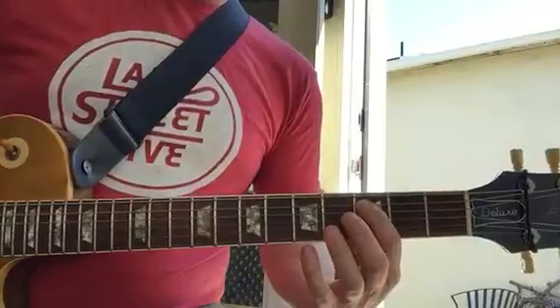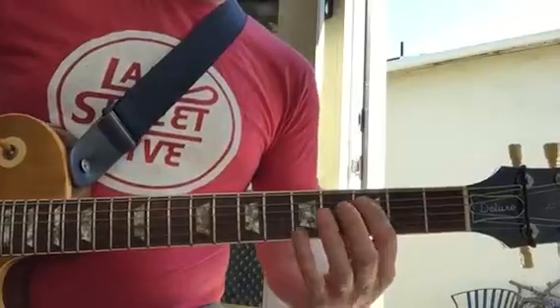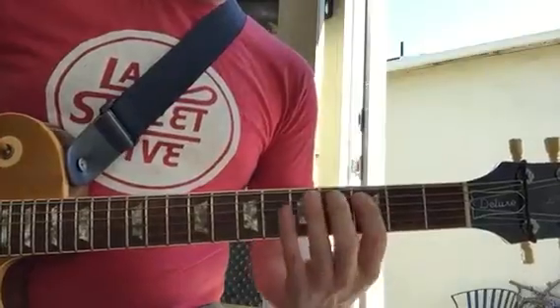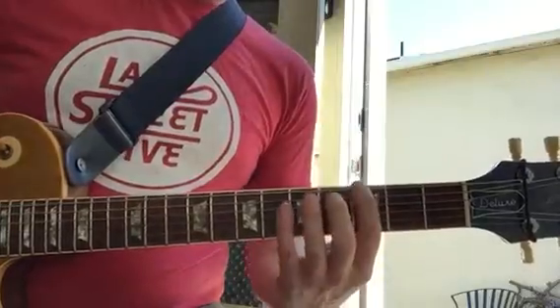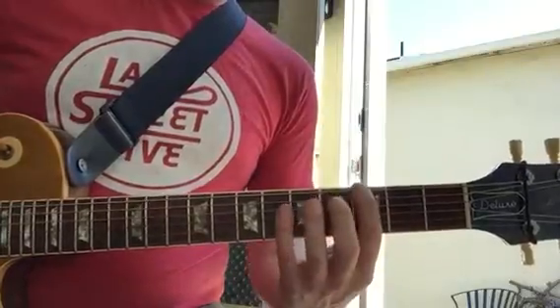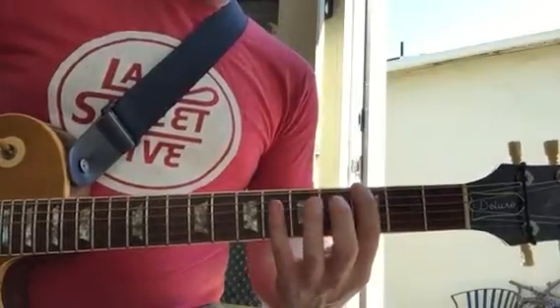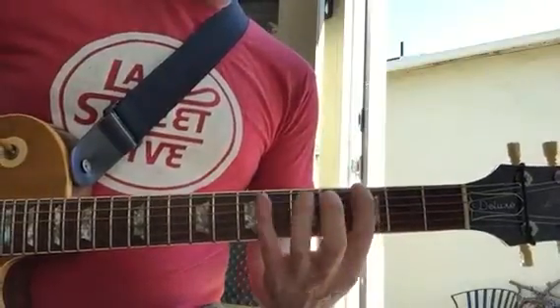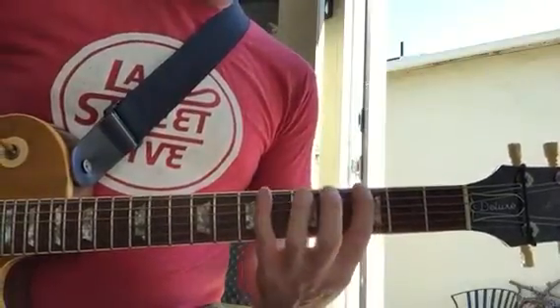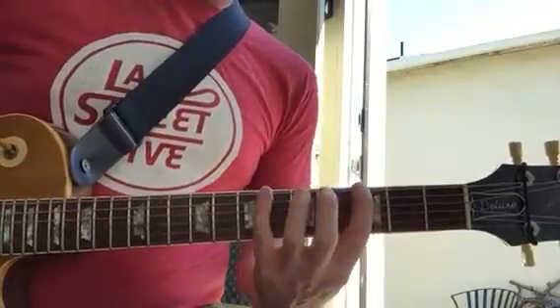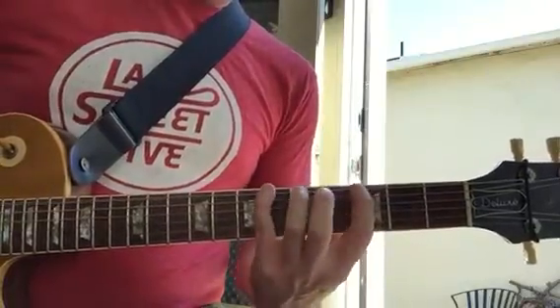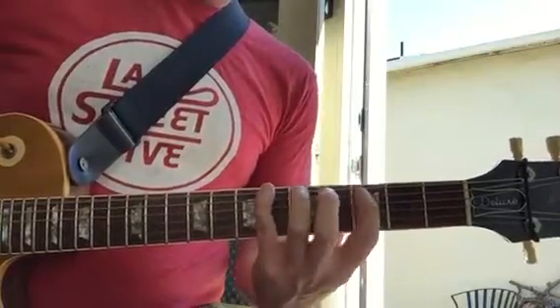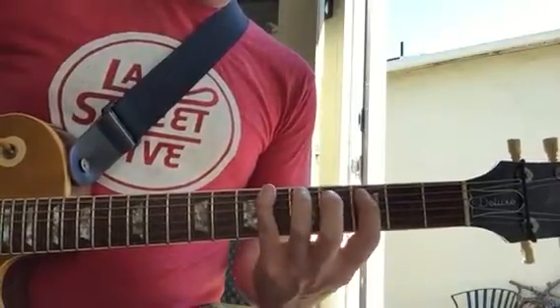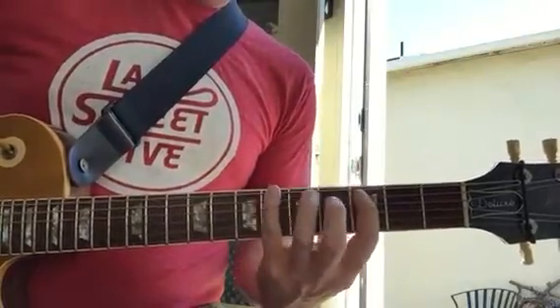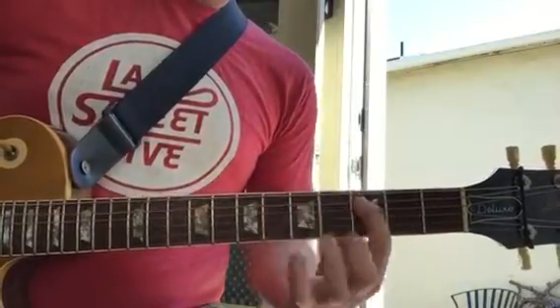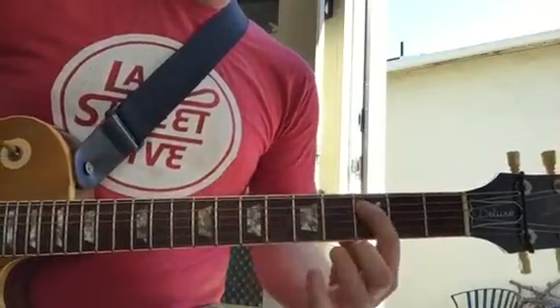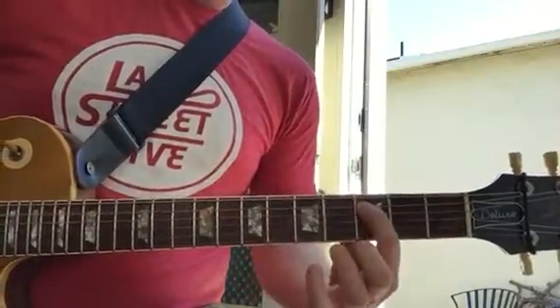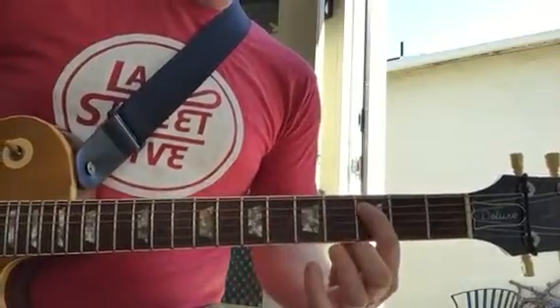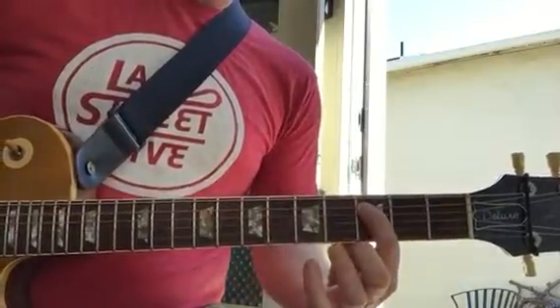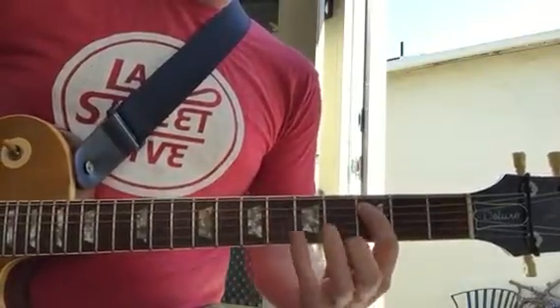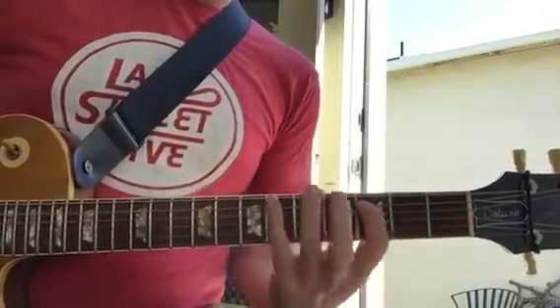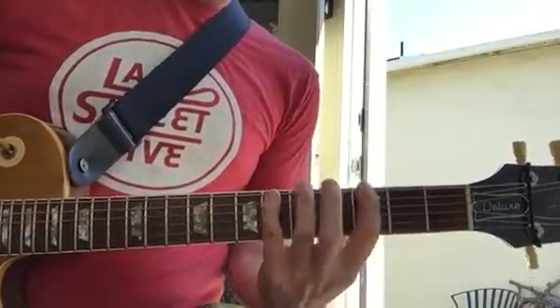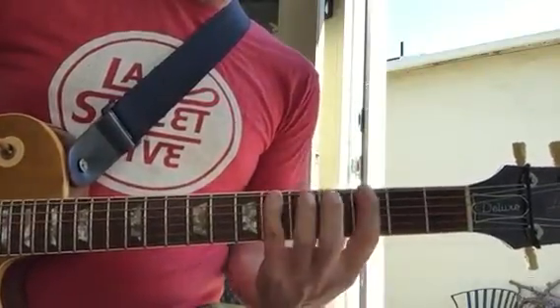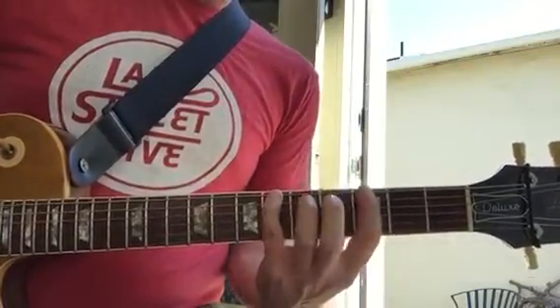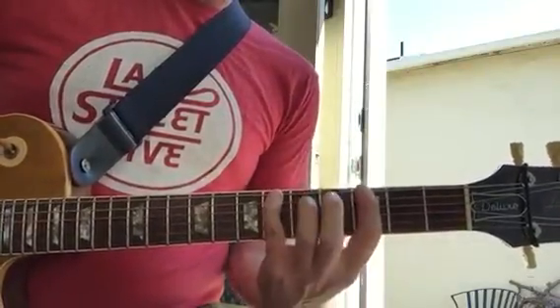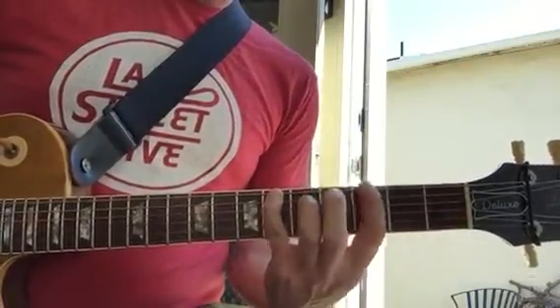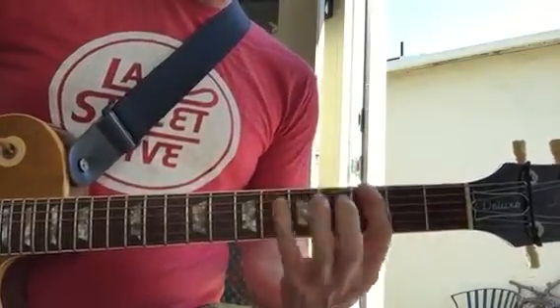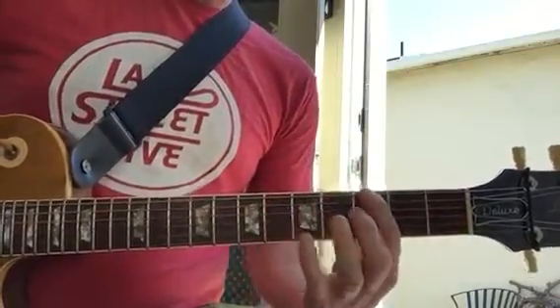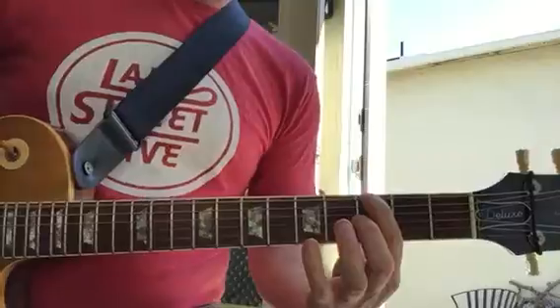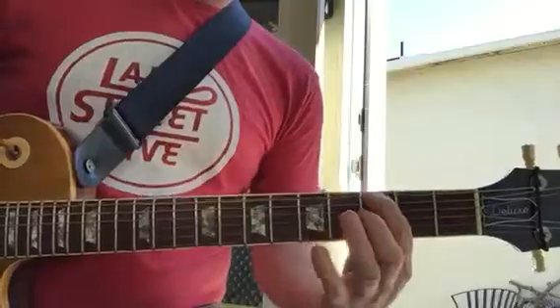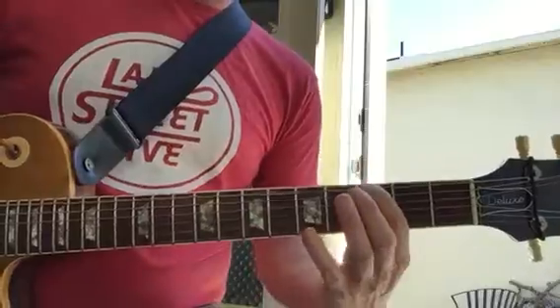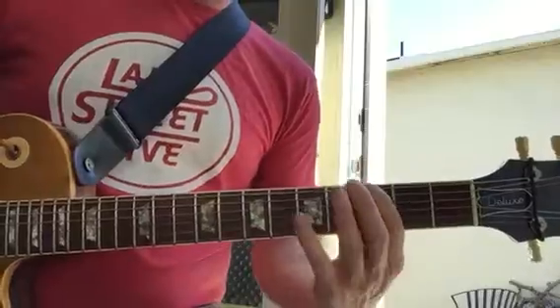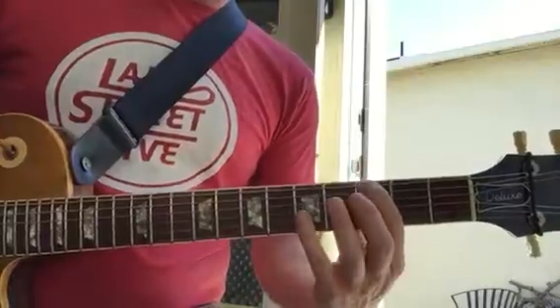Then the last part — go up, and then 6, 3 on the E string.